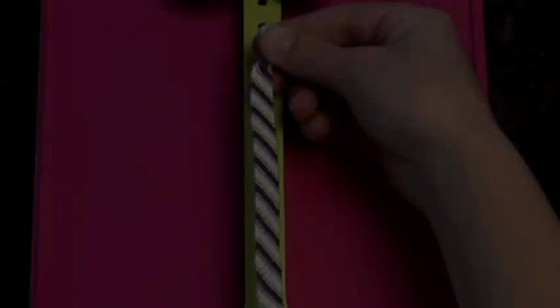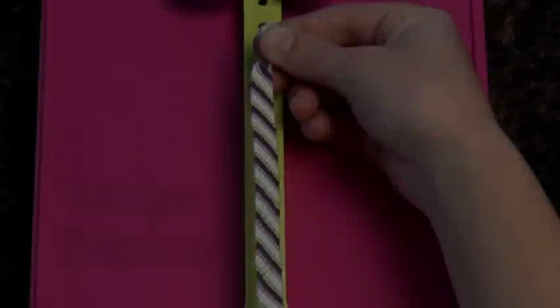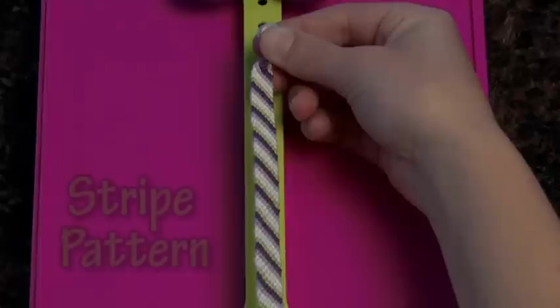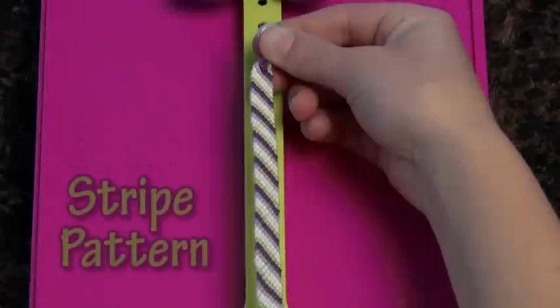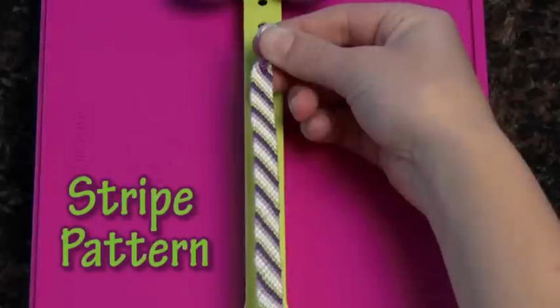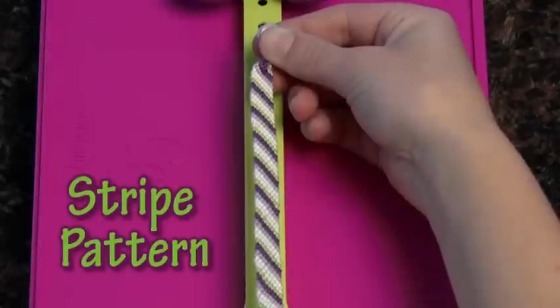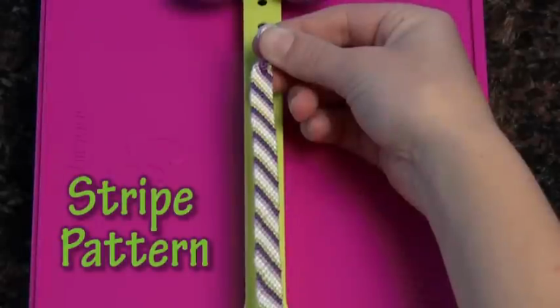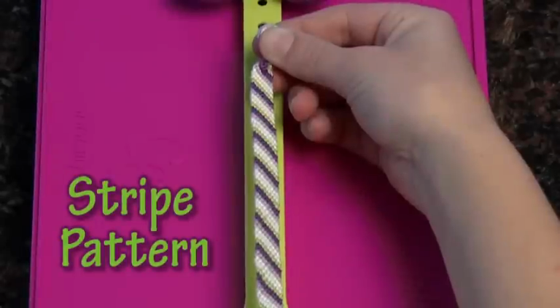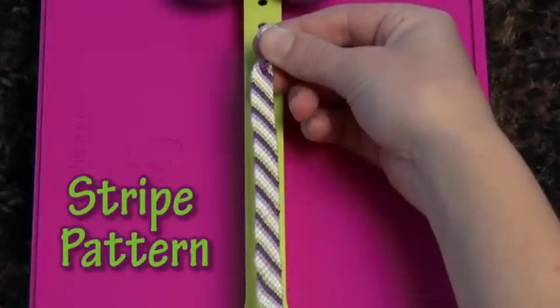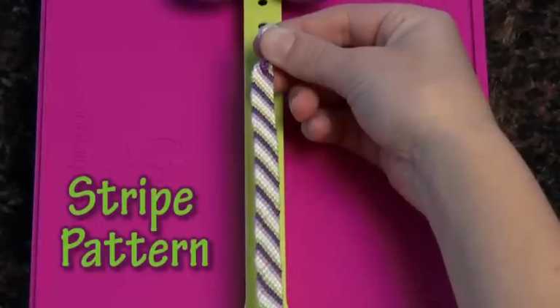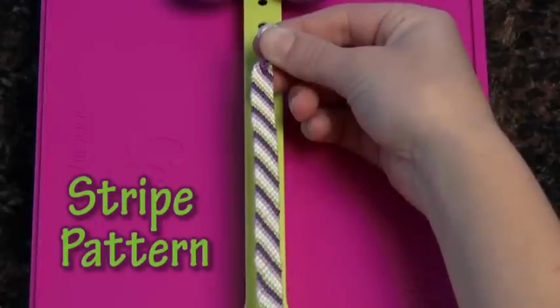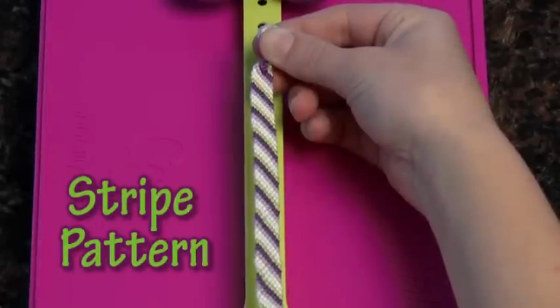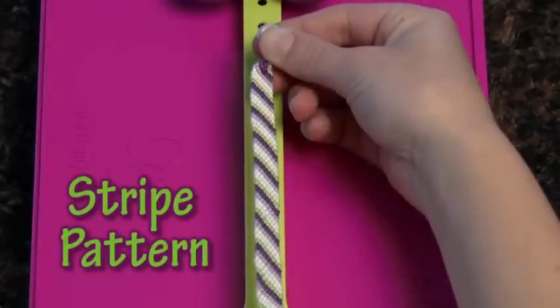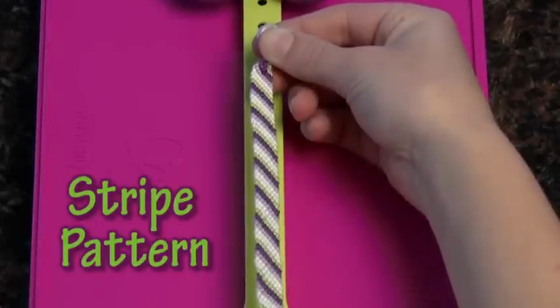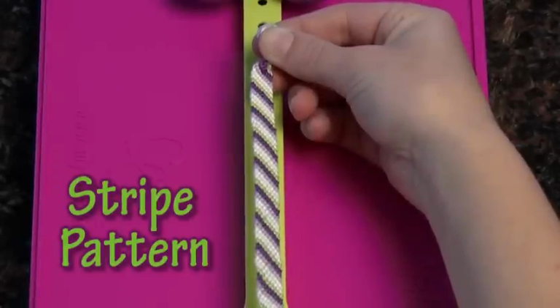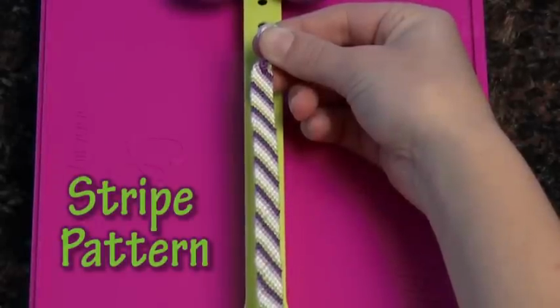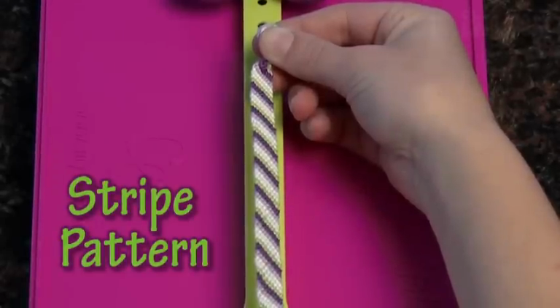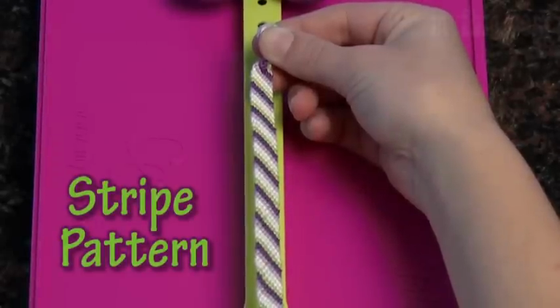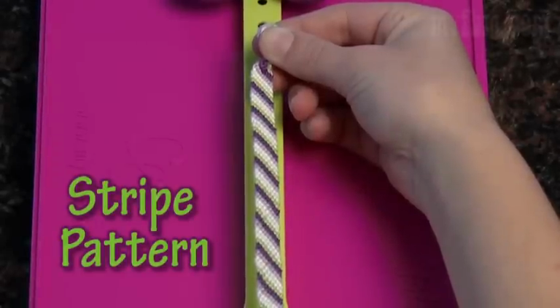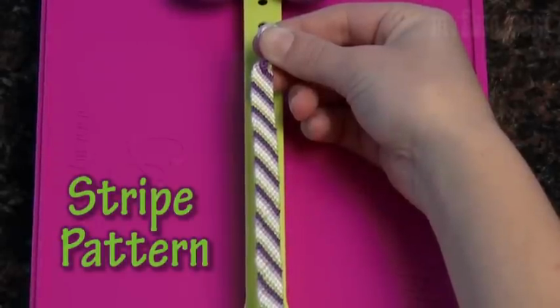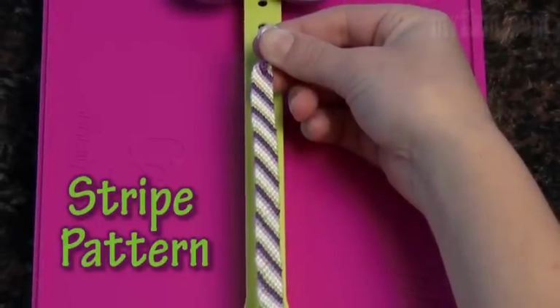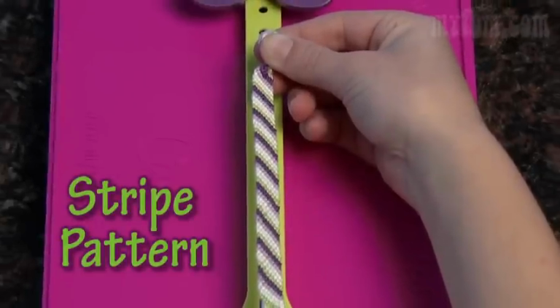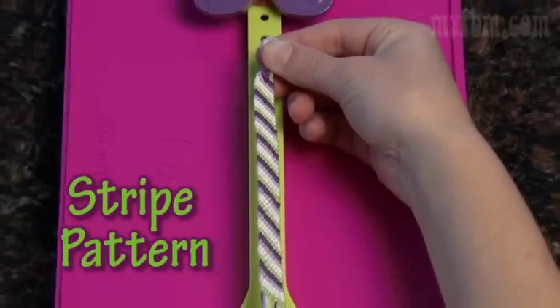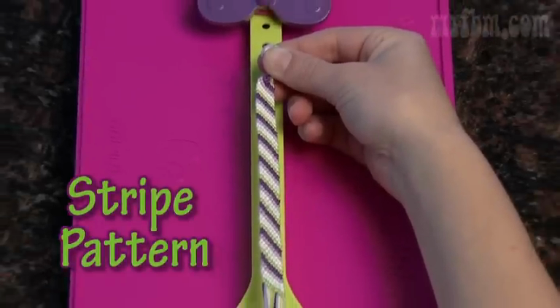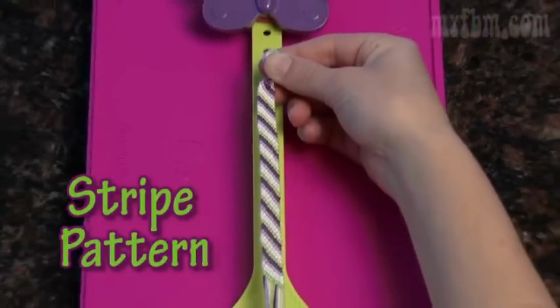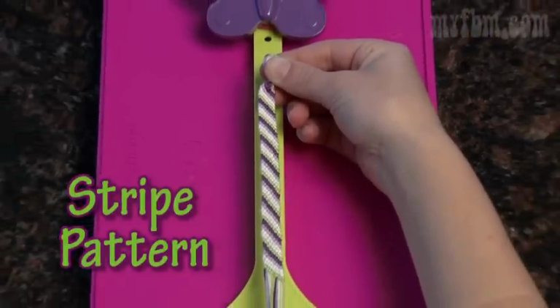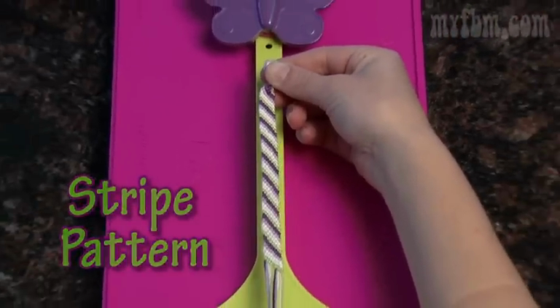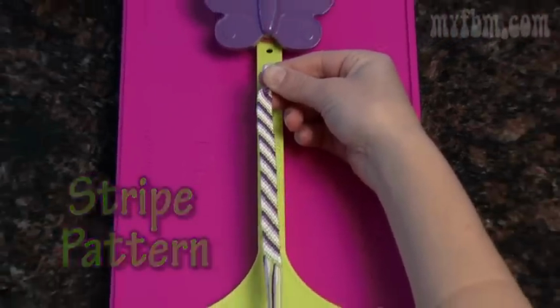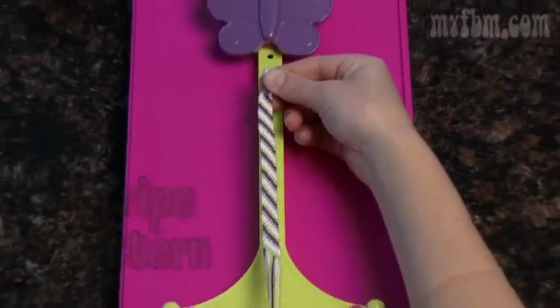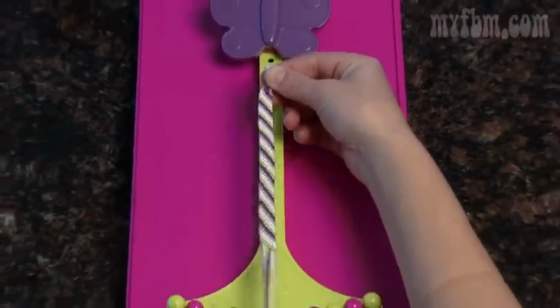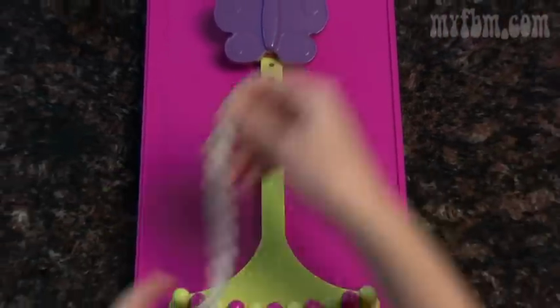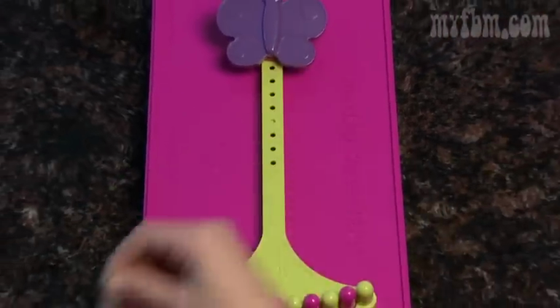First, I'm going to show you how to make the stripe design. To make this design, you only need to know how to do the right-handed knot.